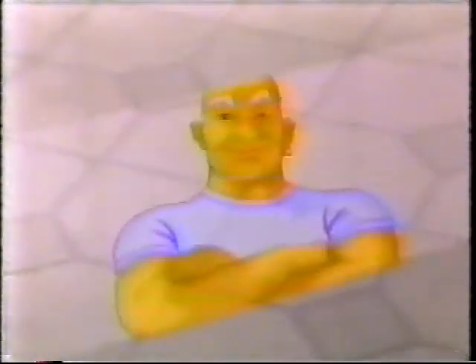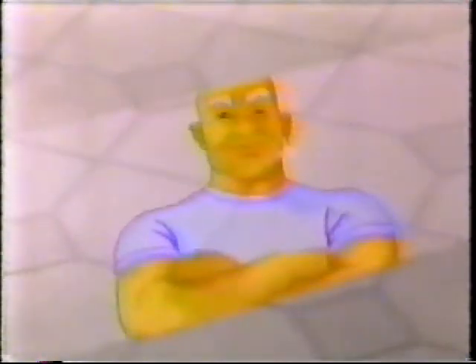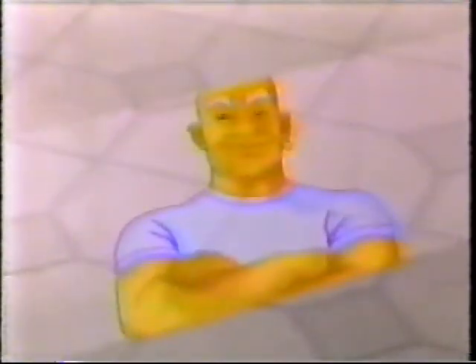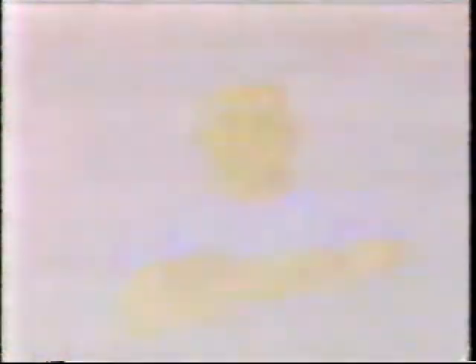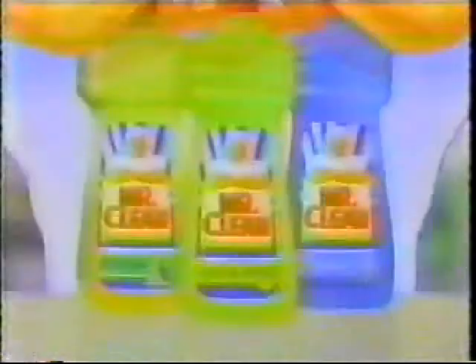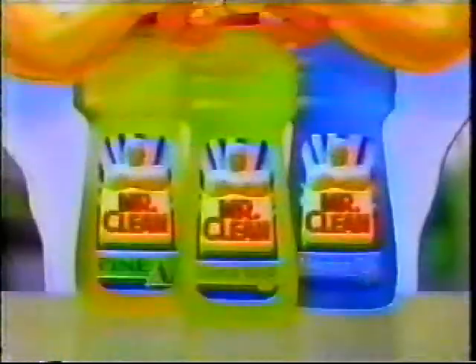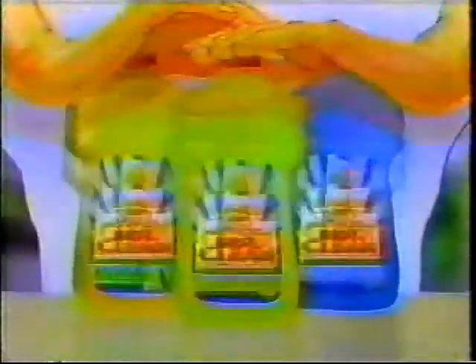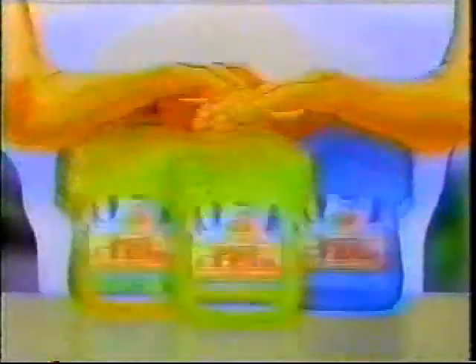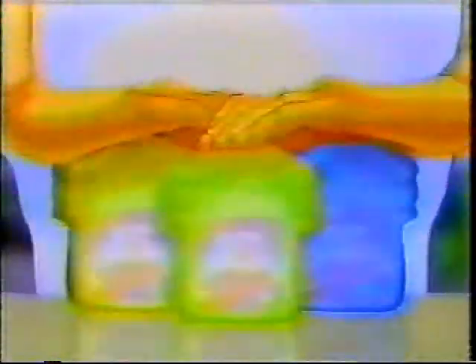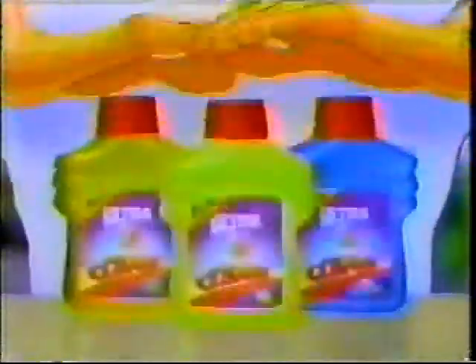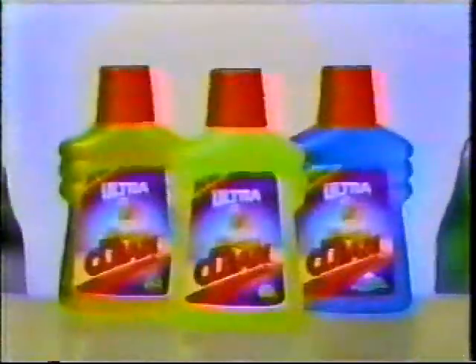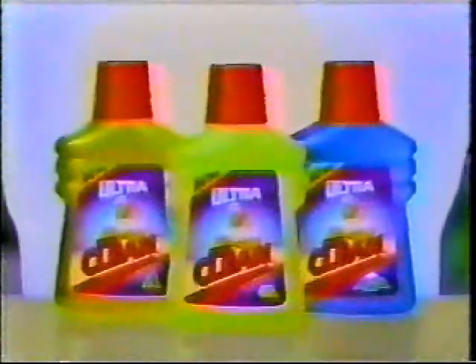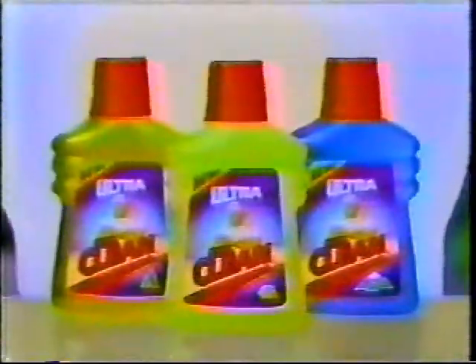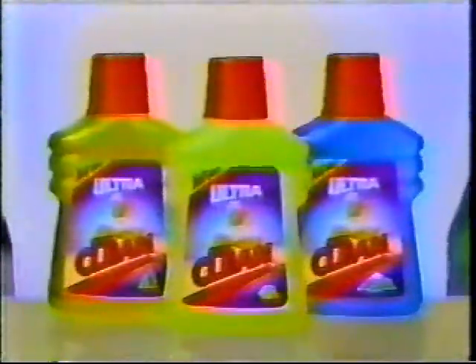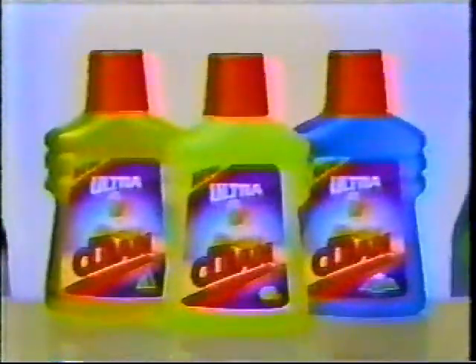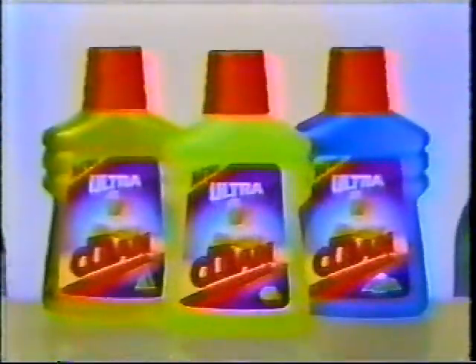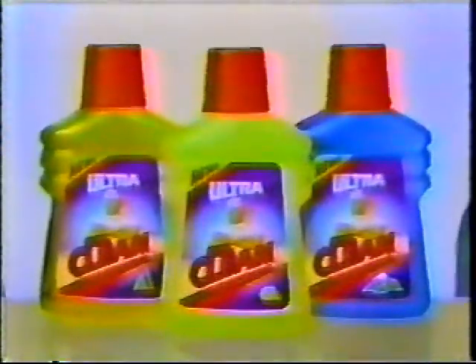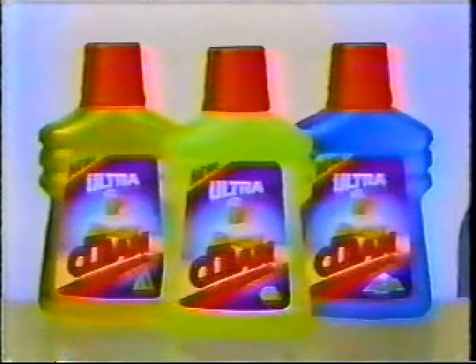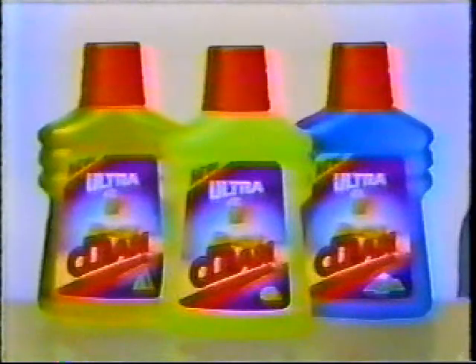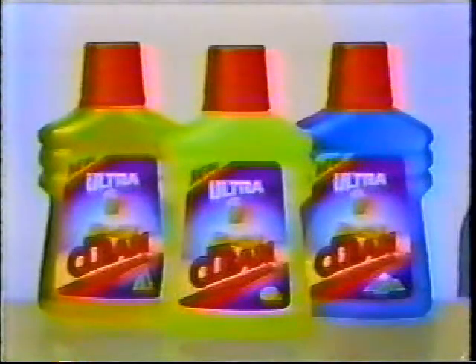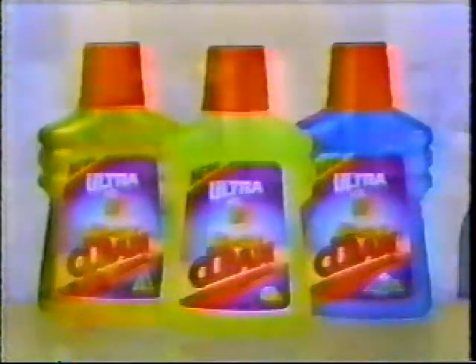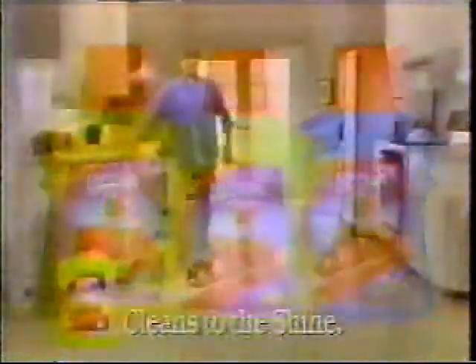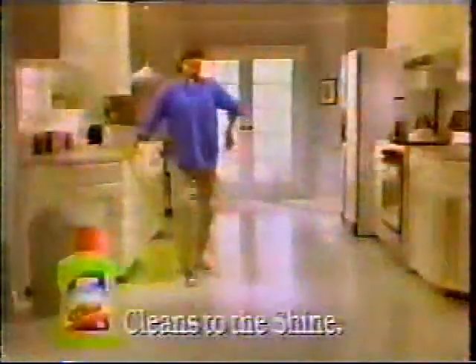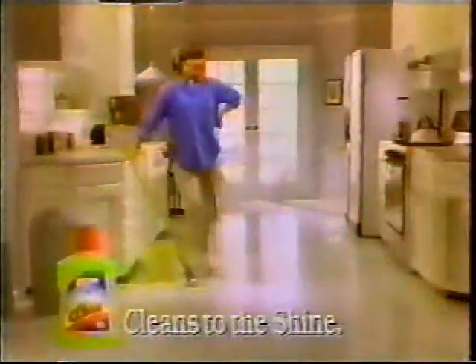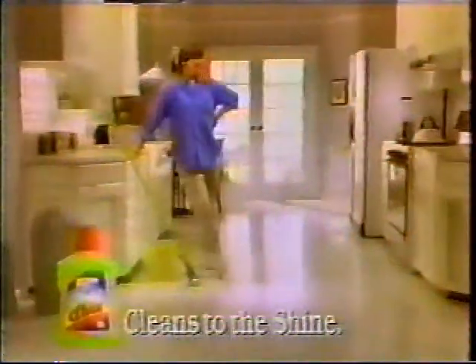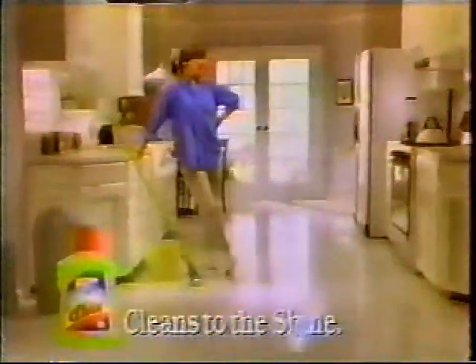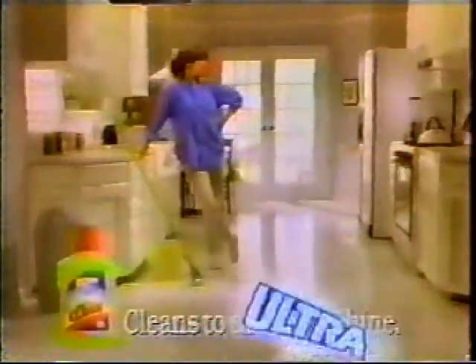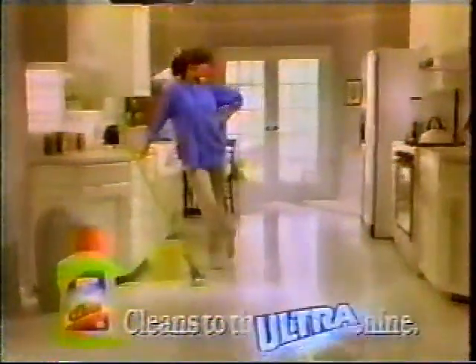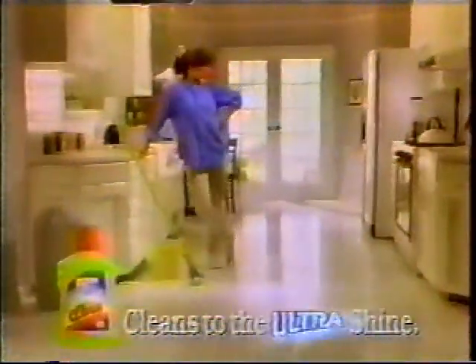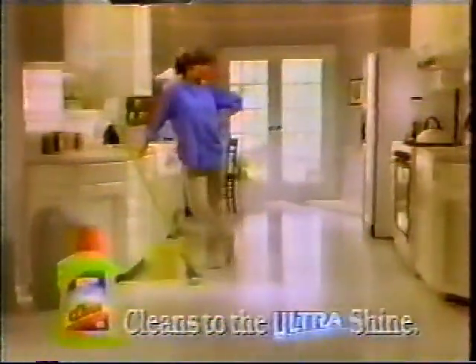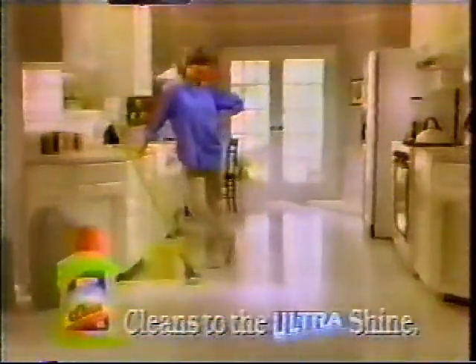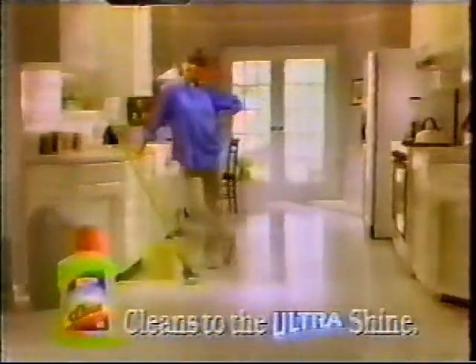Try new Ultra Mr. Clean in lemon, pine, or mountain fresh. Mr. Clean it to the Ultra Shine.